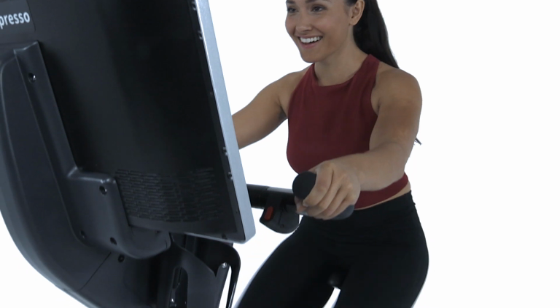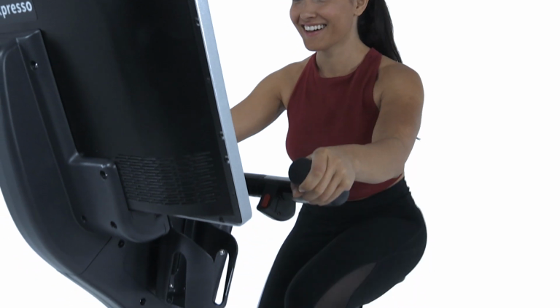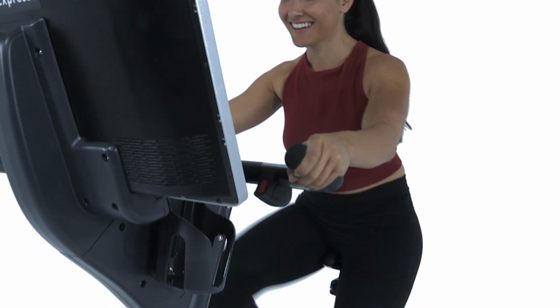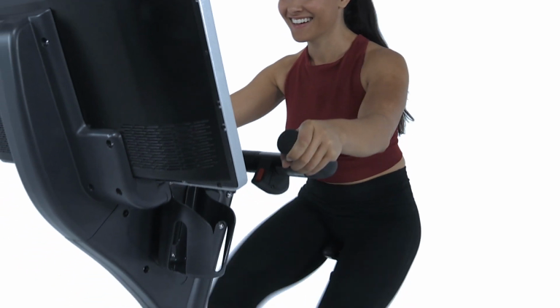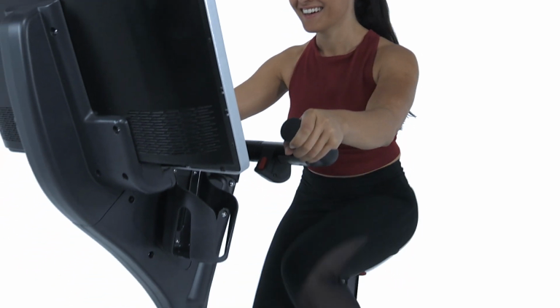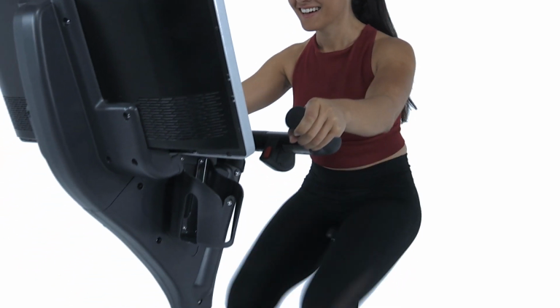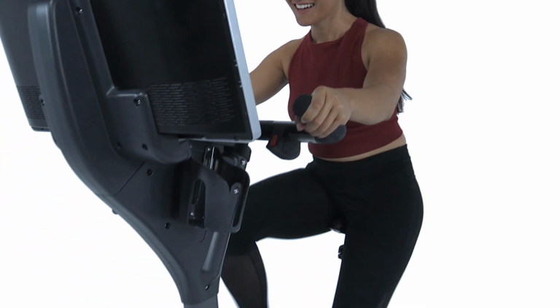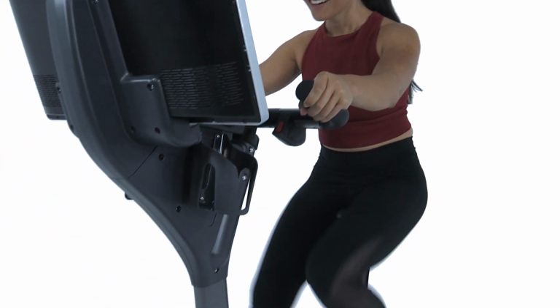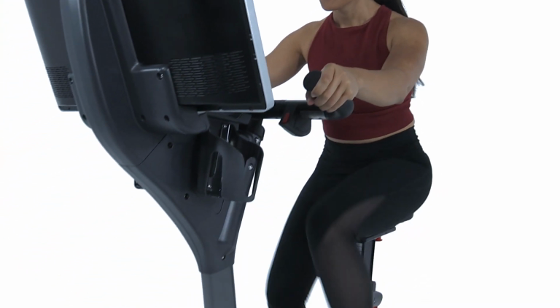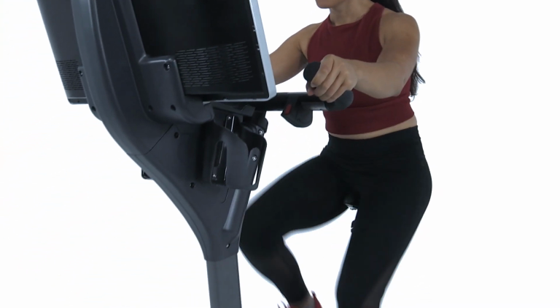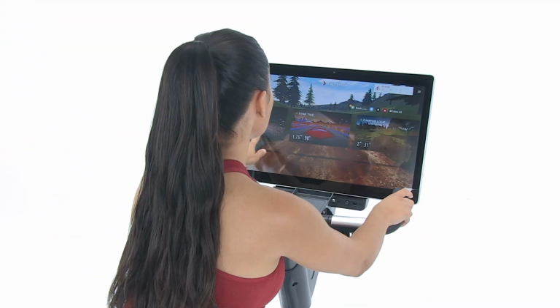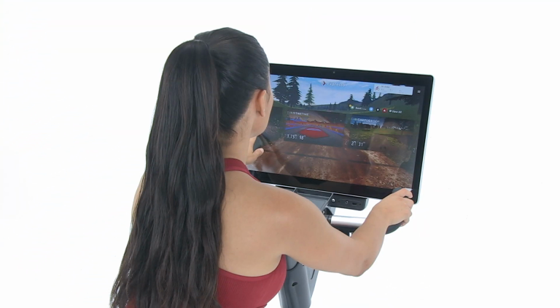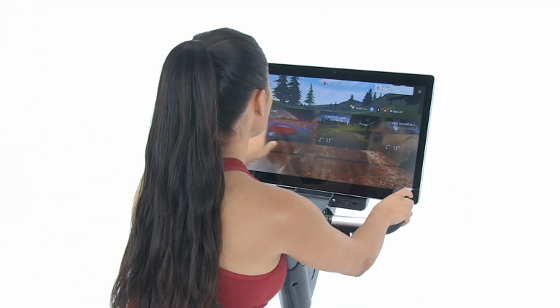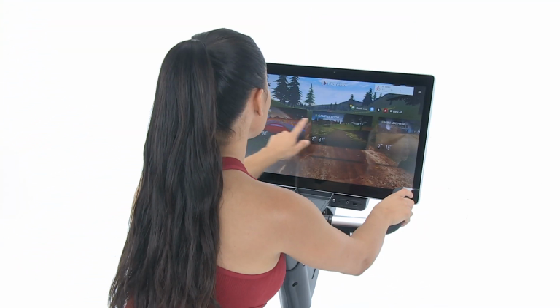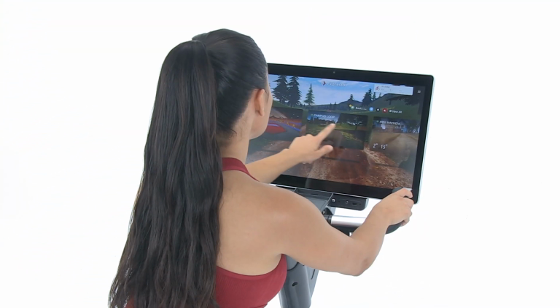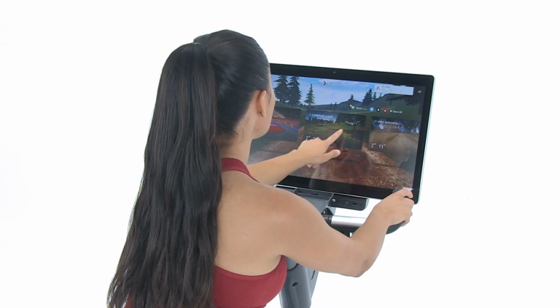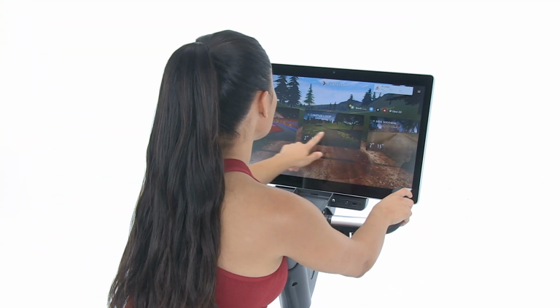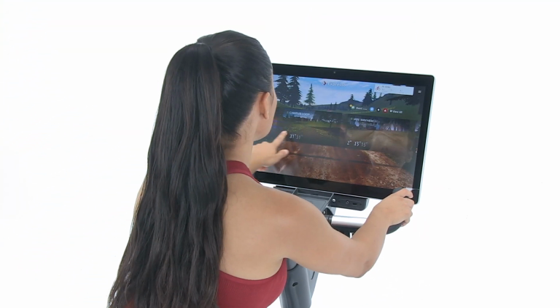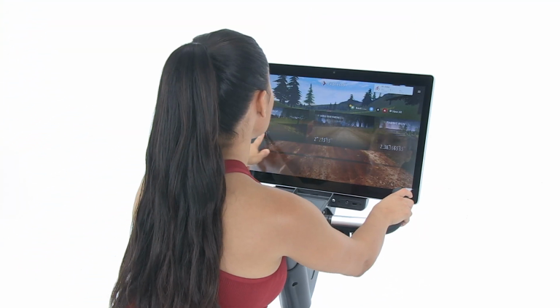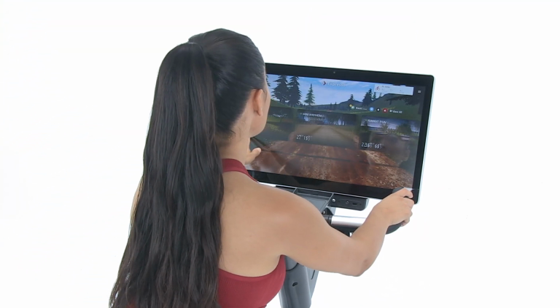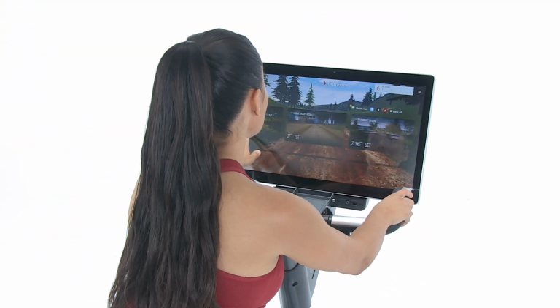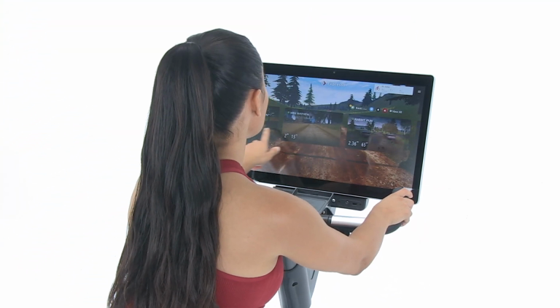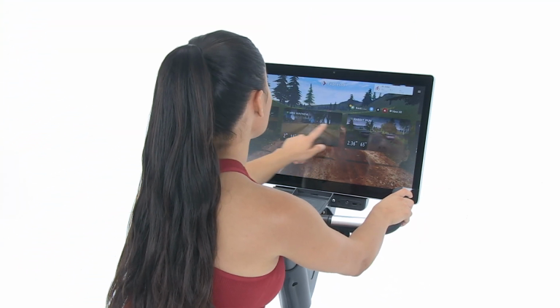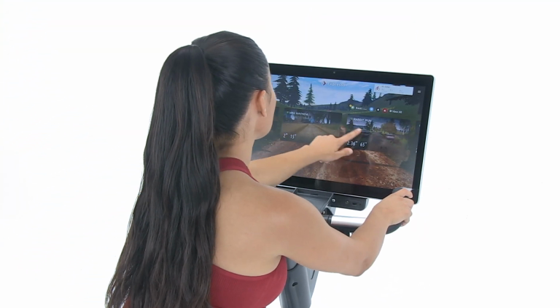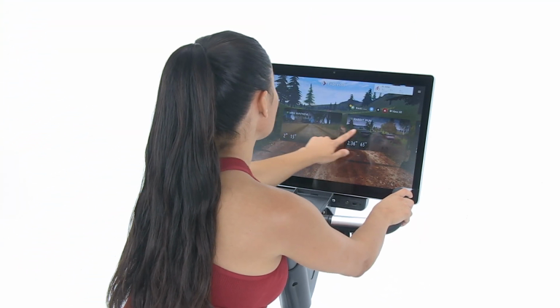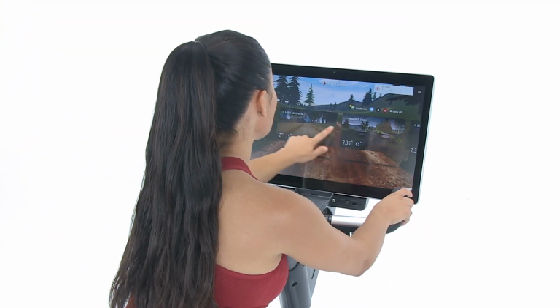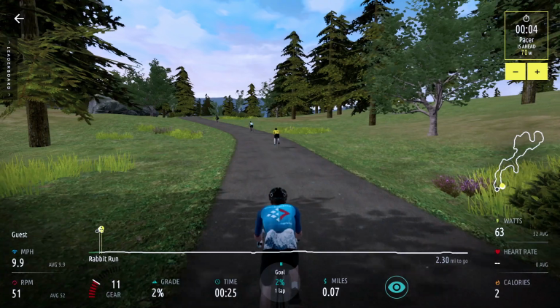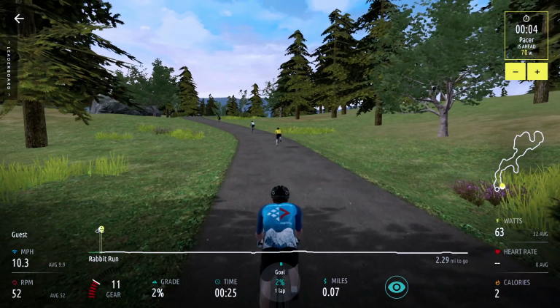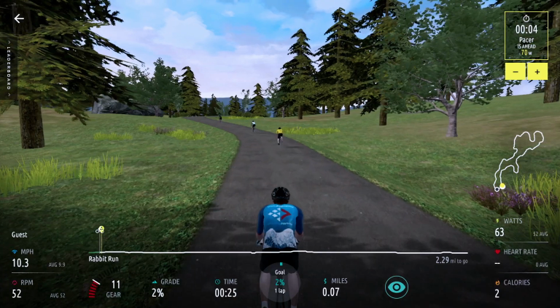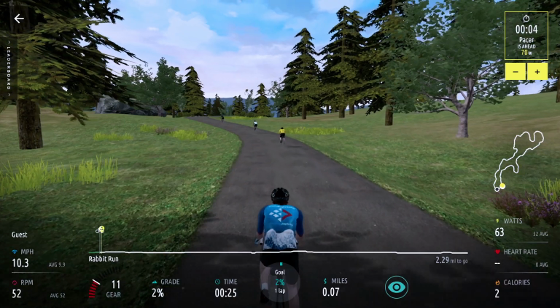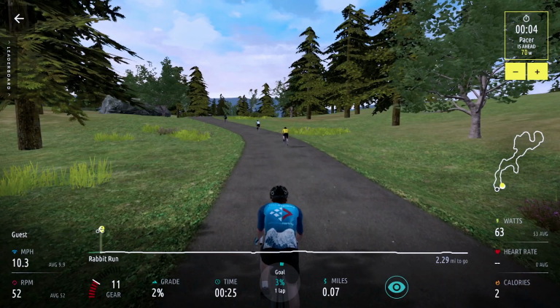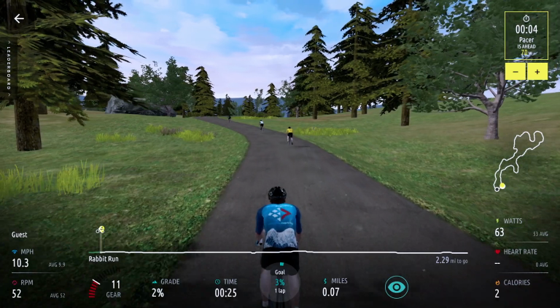It all starts with the largest touchscreen available, immersing you in your workout like never before.